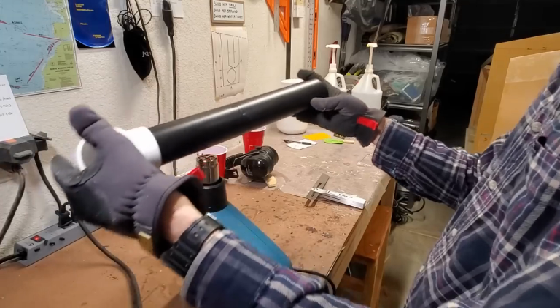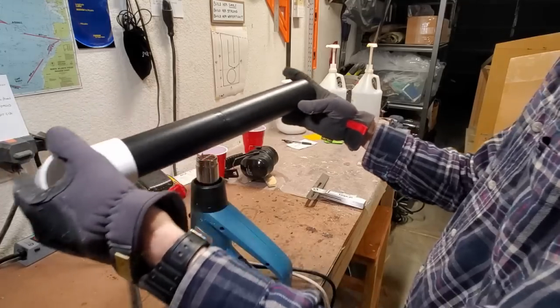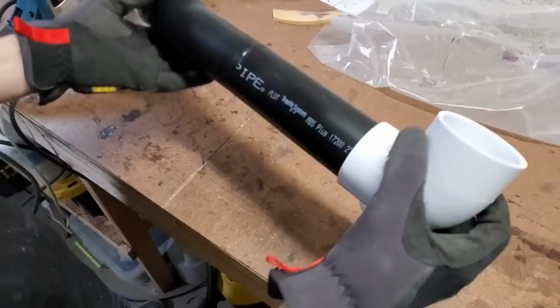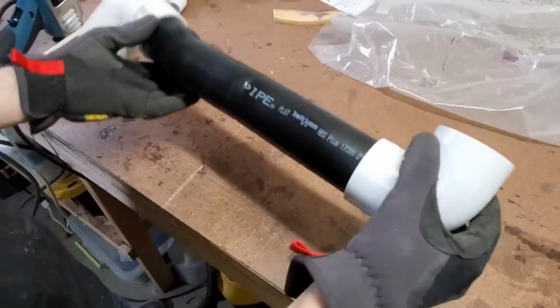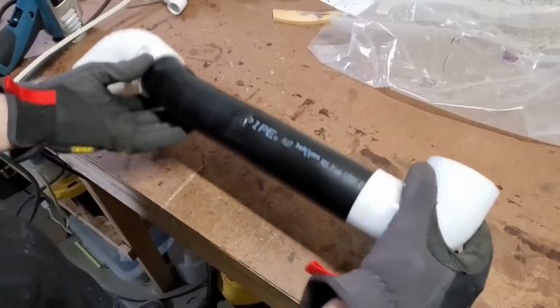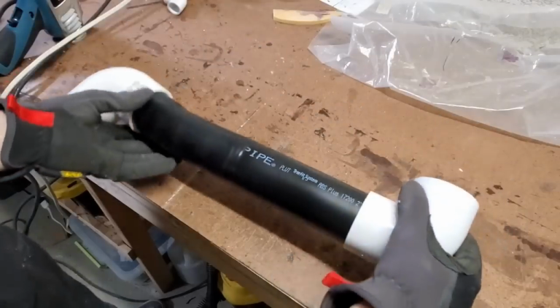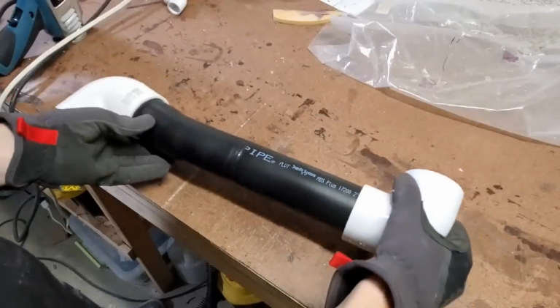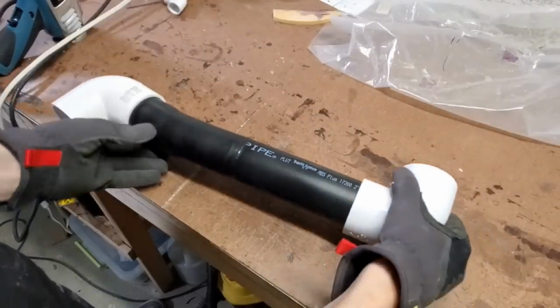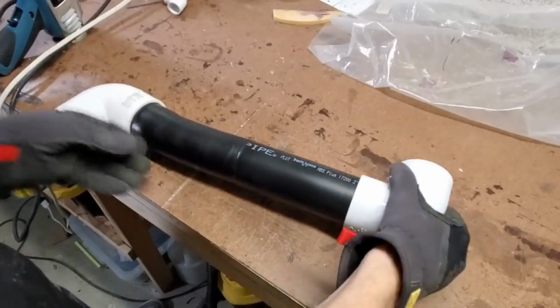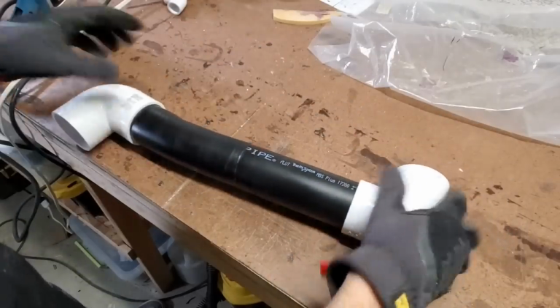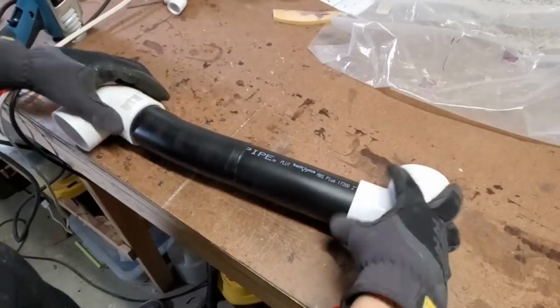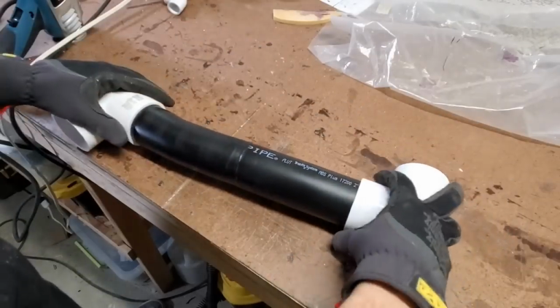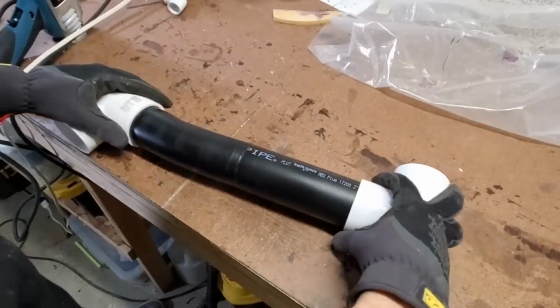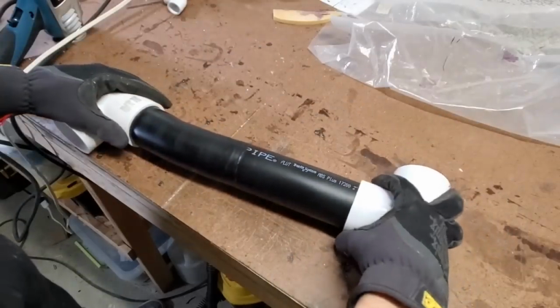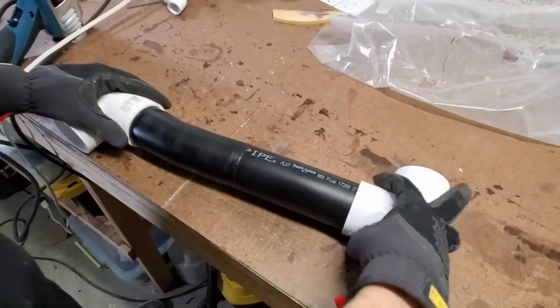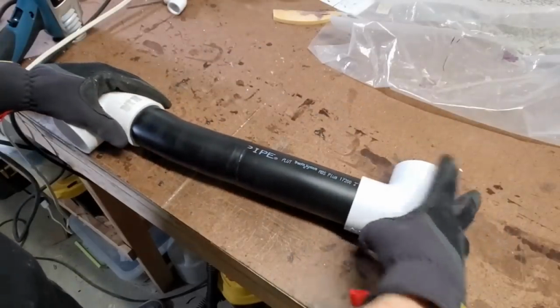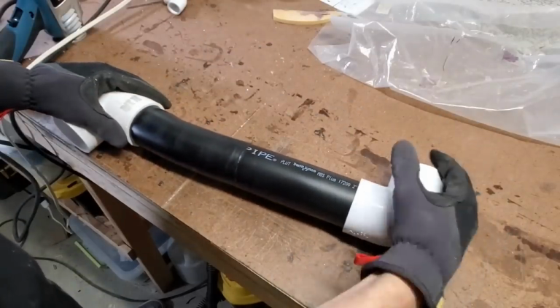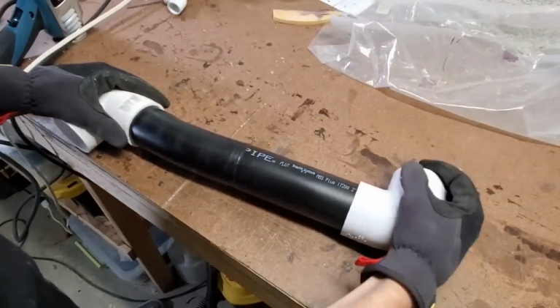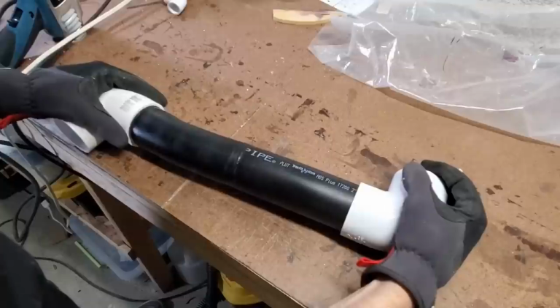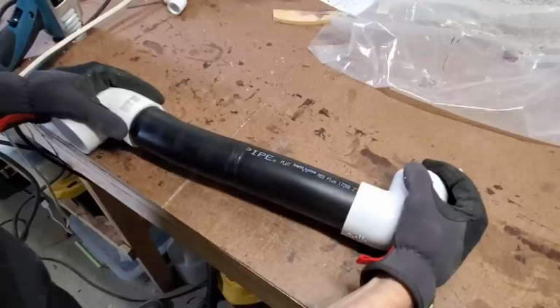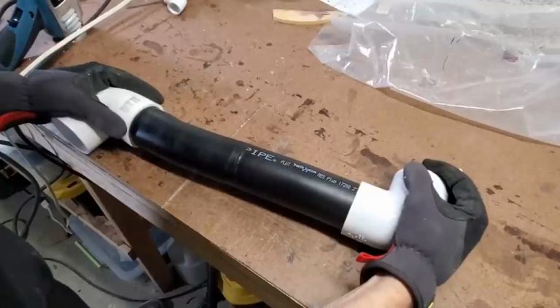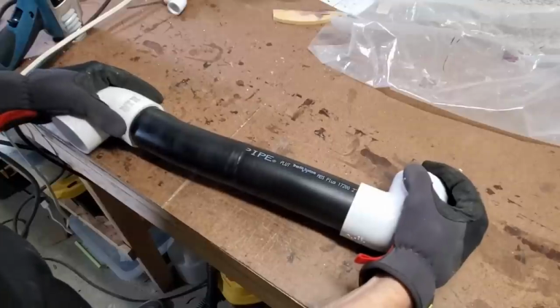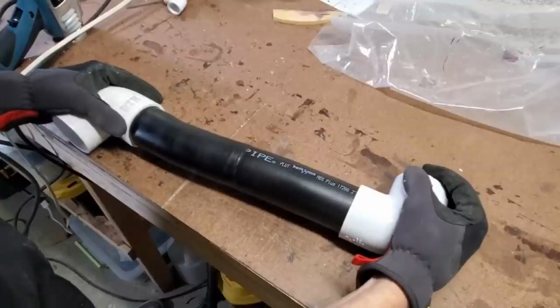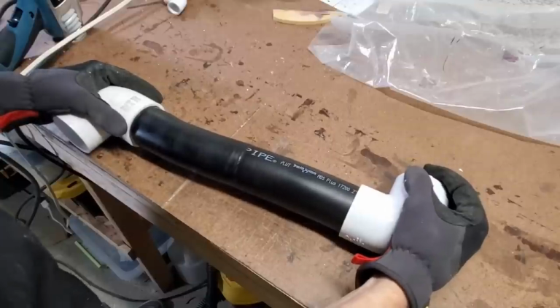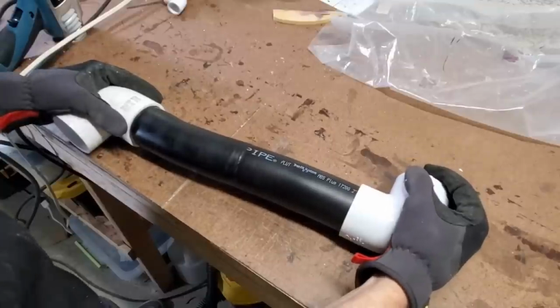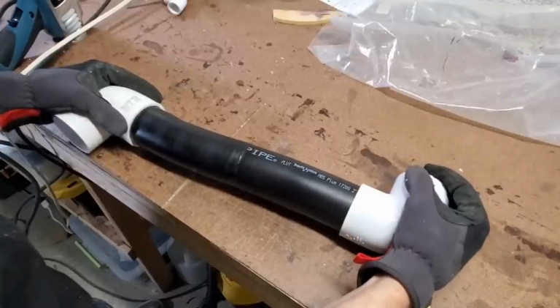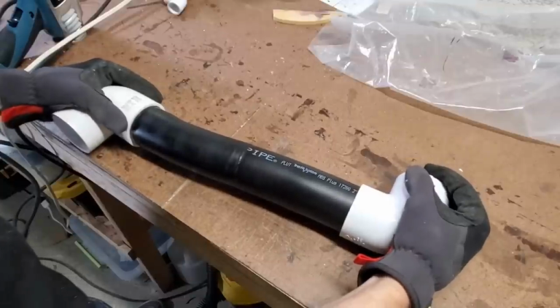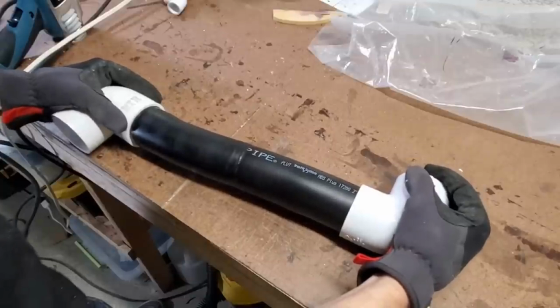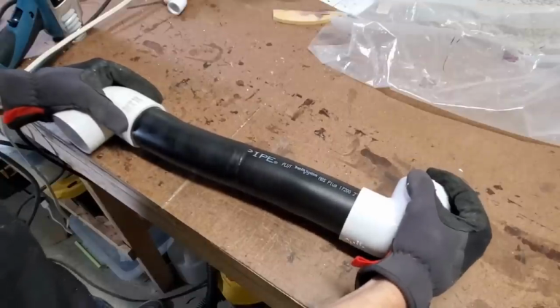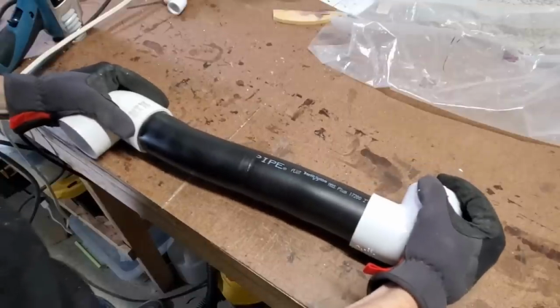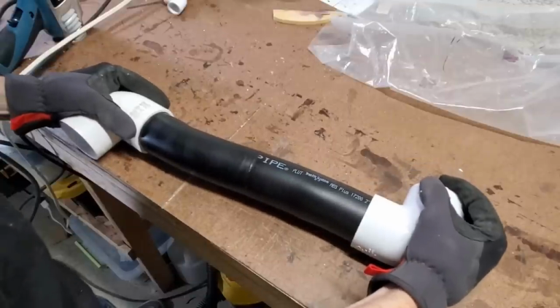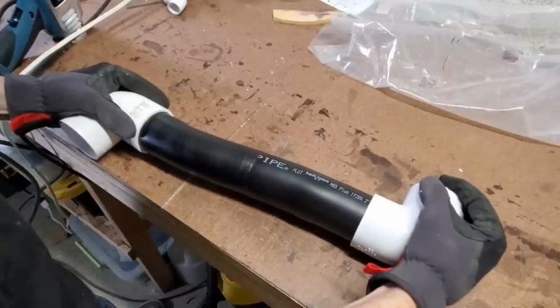After about three minutes with the heat gun, you'll feel it. You'll notice it gets pretty flexible.